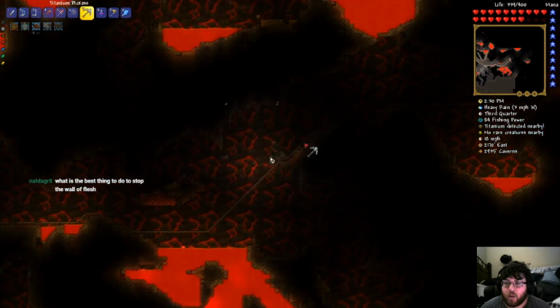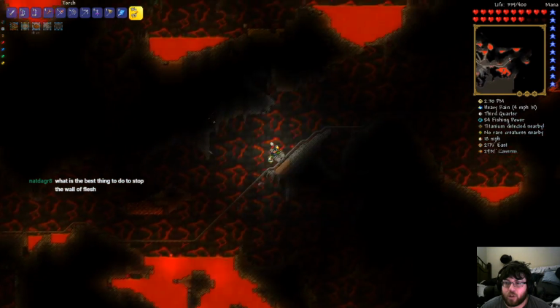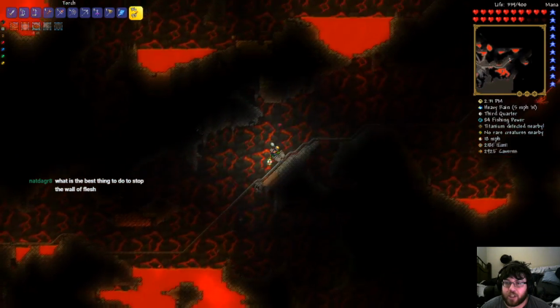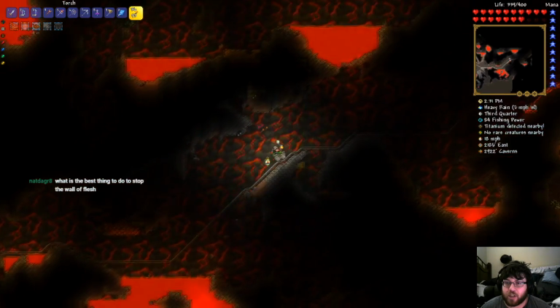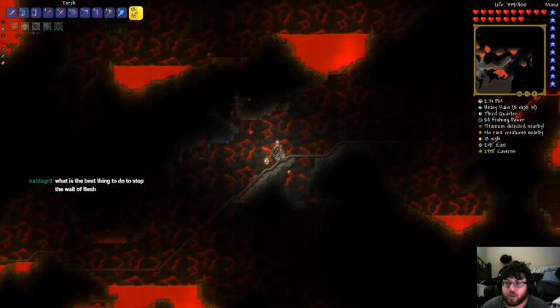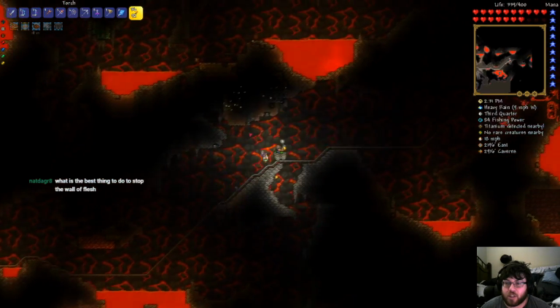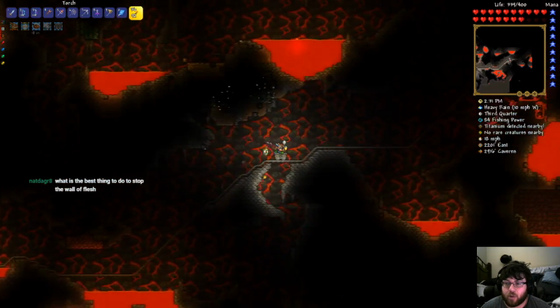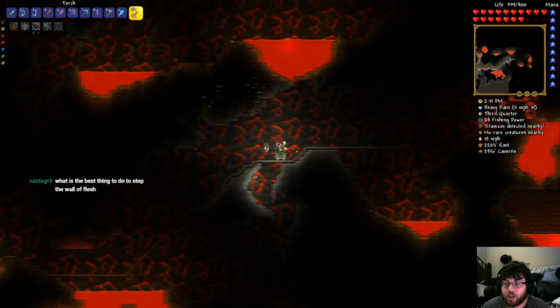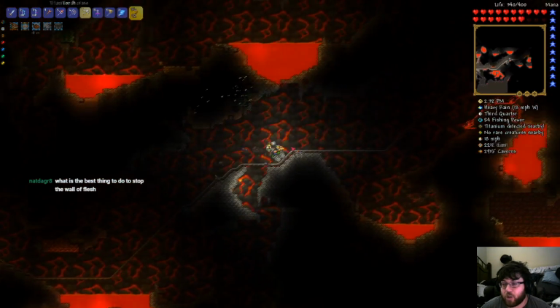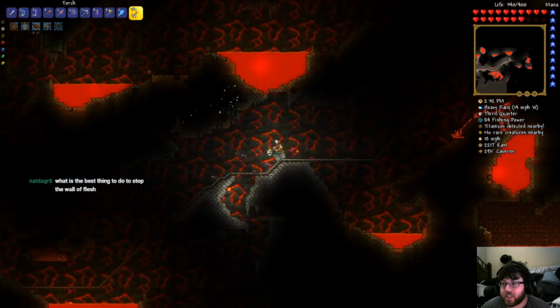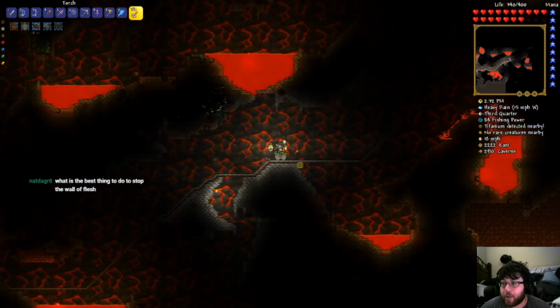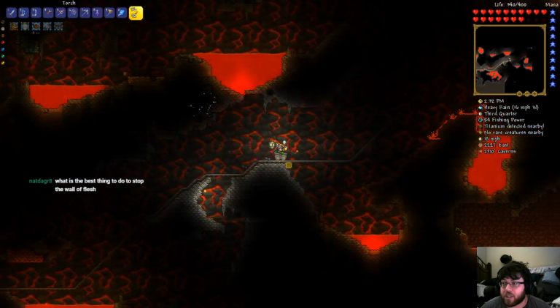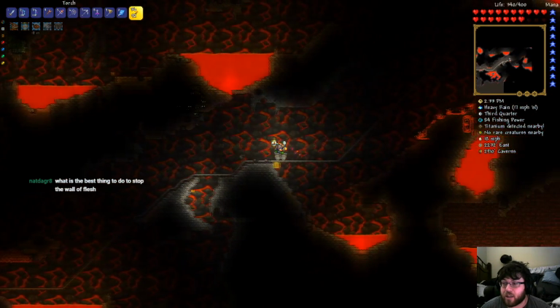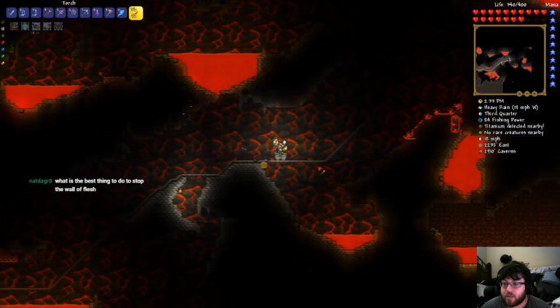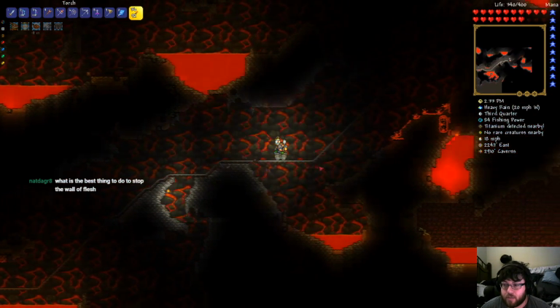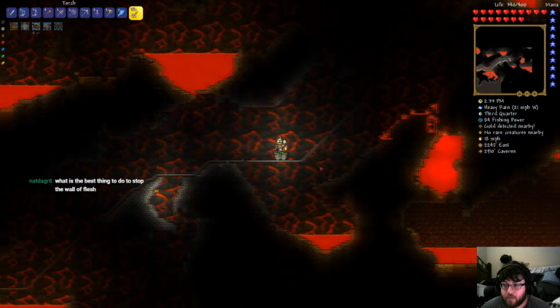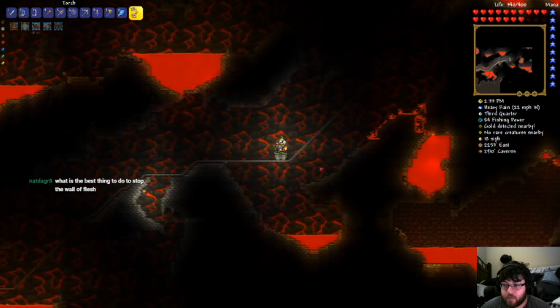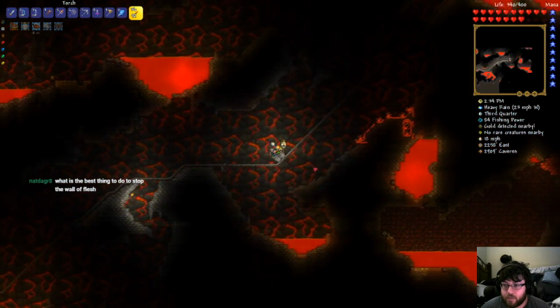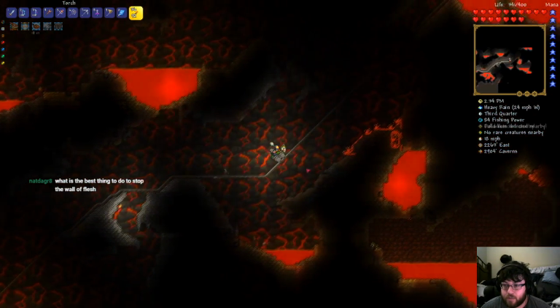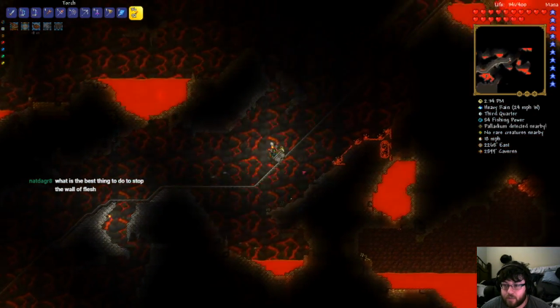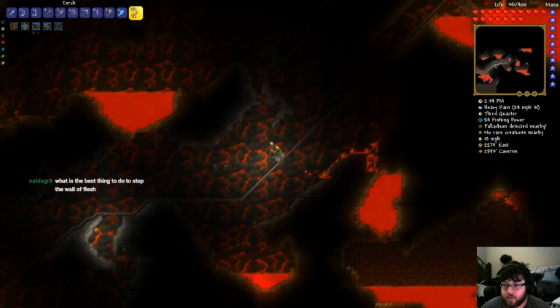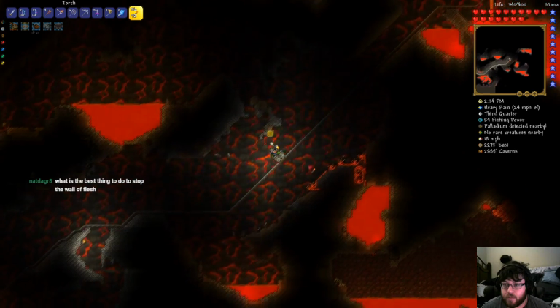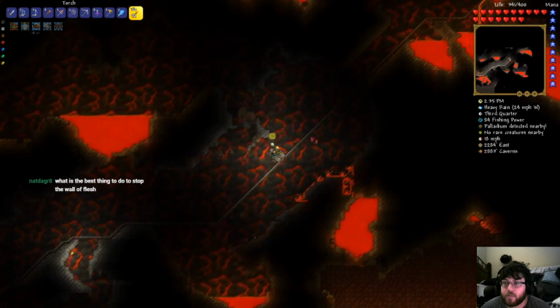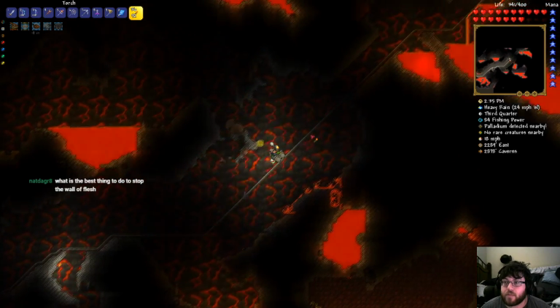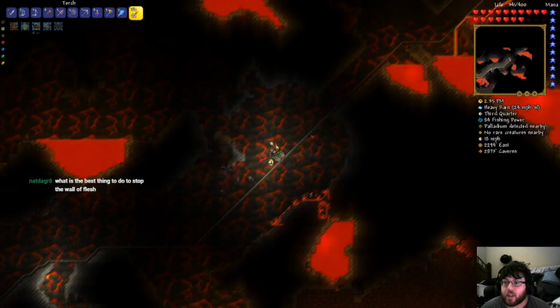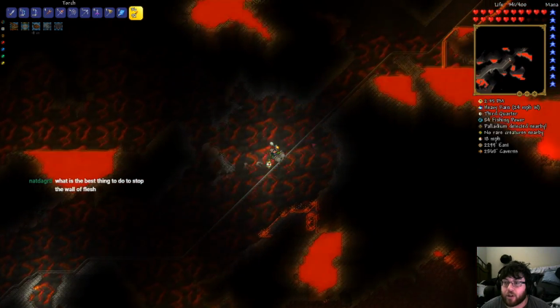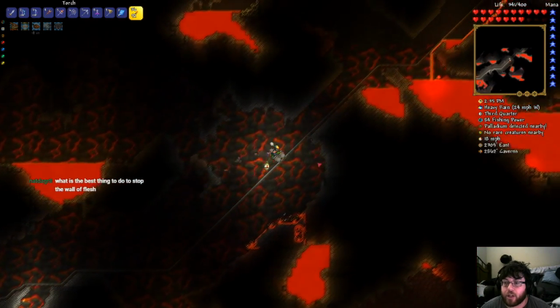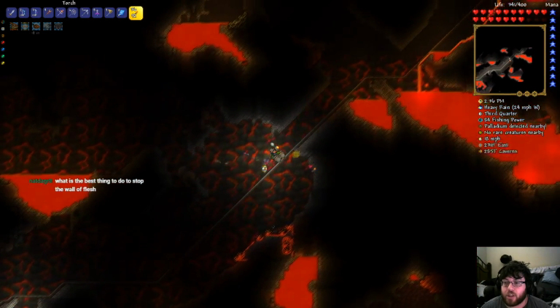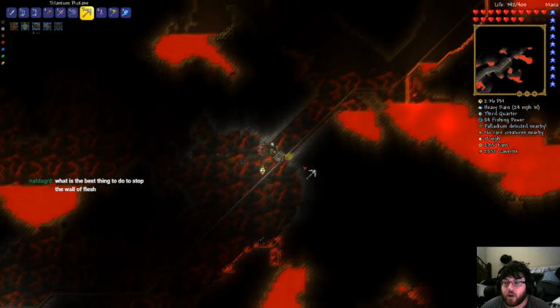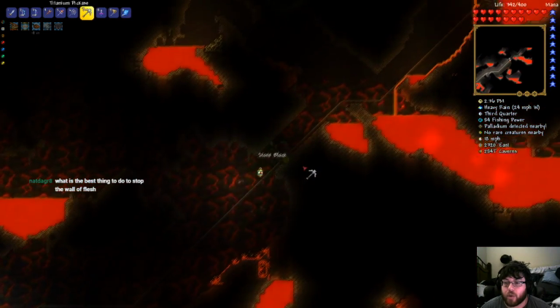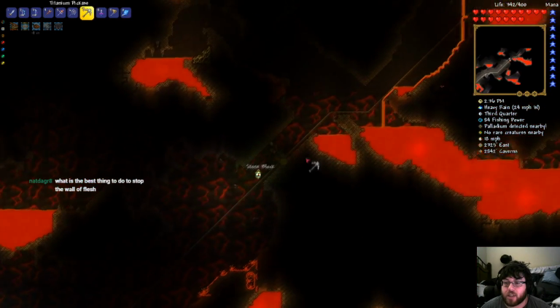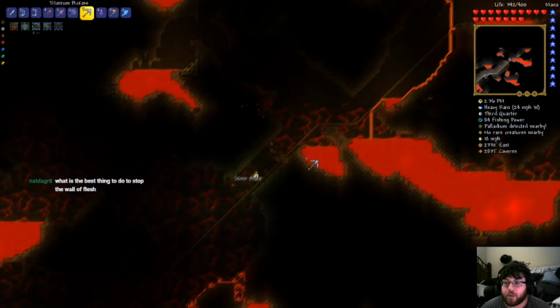What's the best thing to do to stop the Wall of Flesh? The only way to stop it is to kill it. There is no other way to stop it.